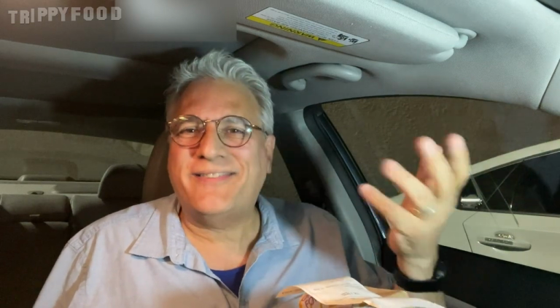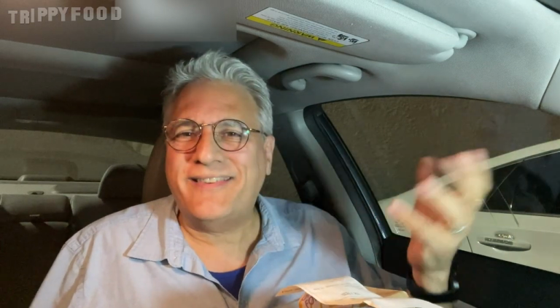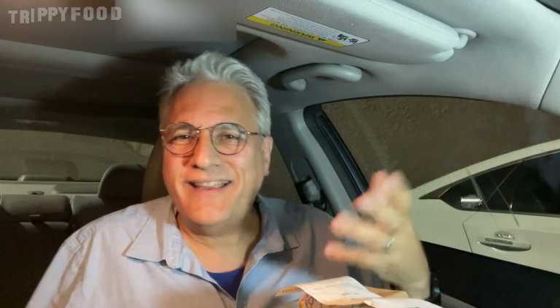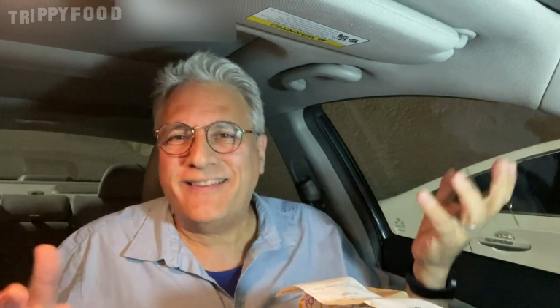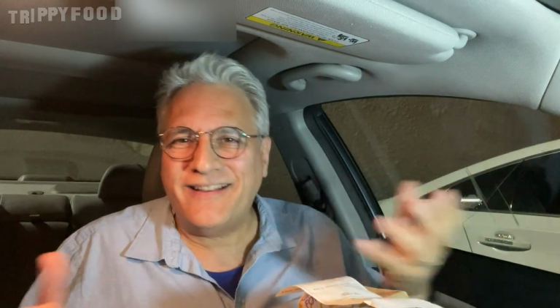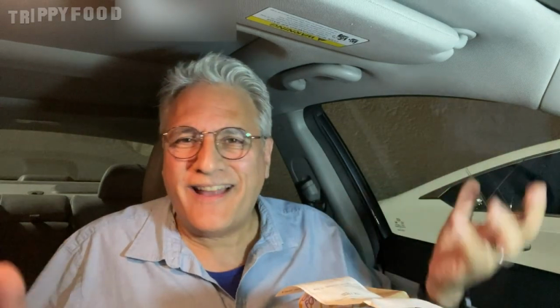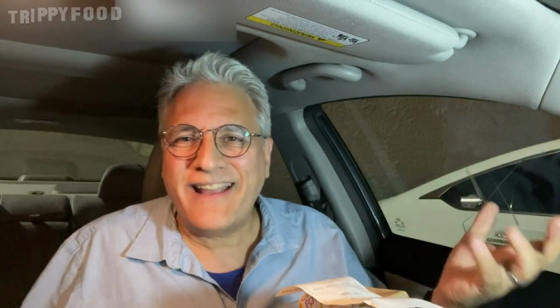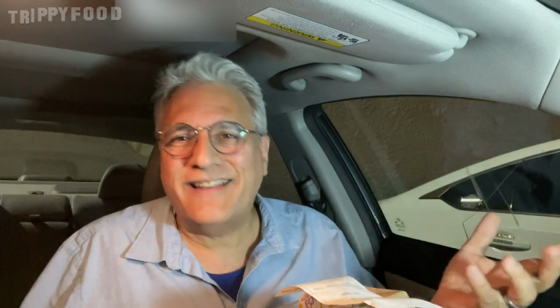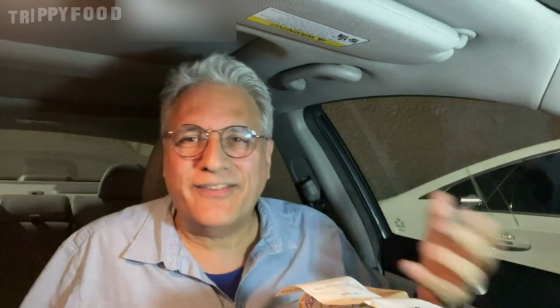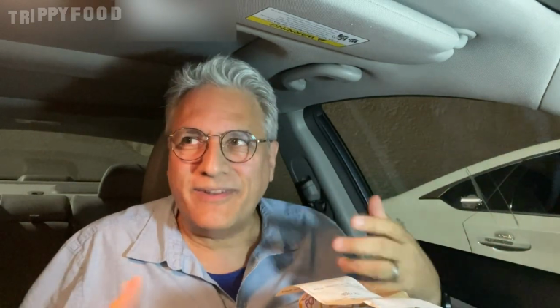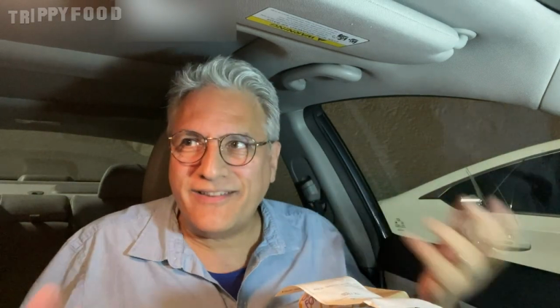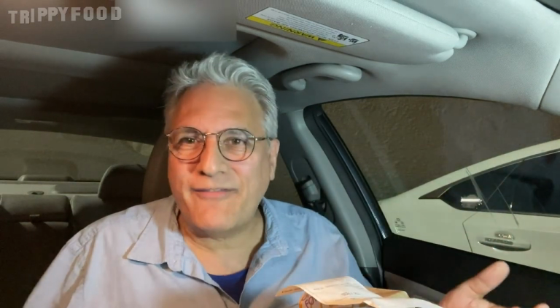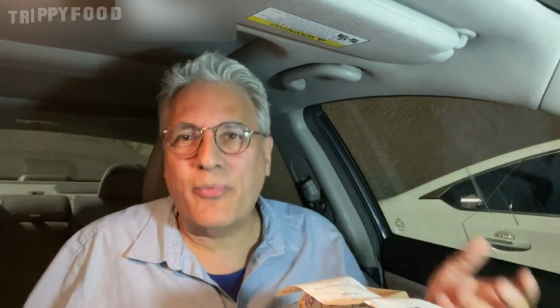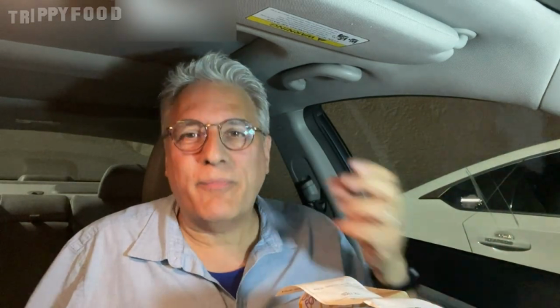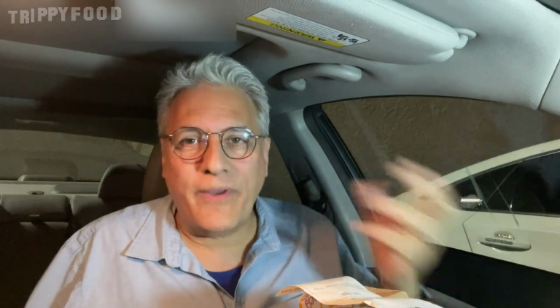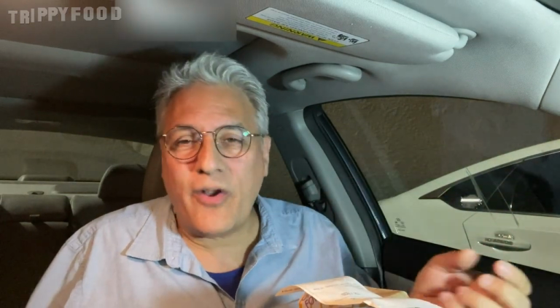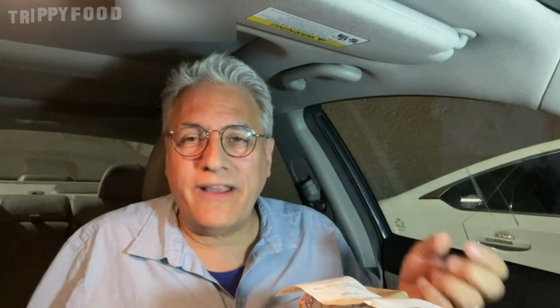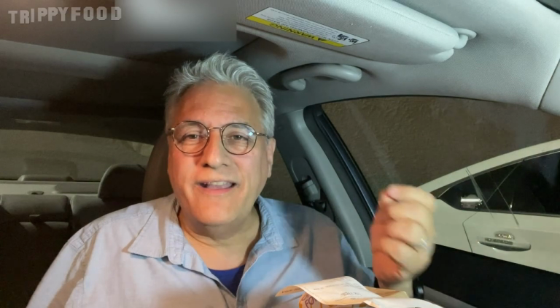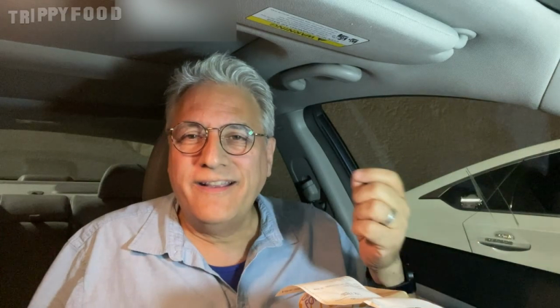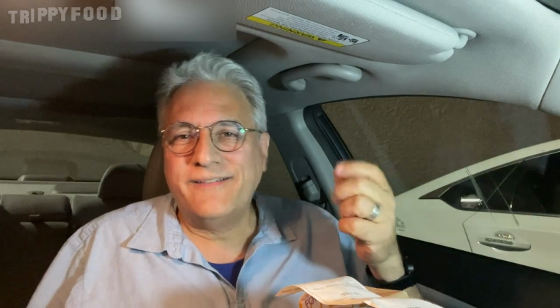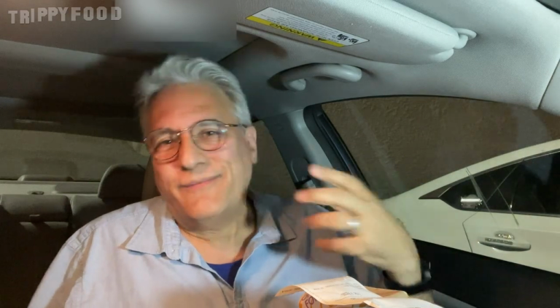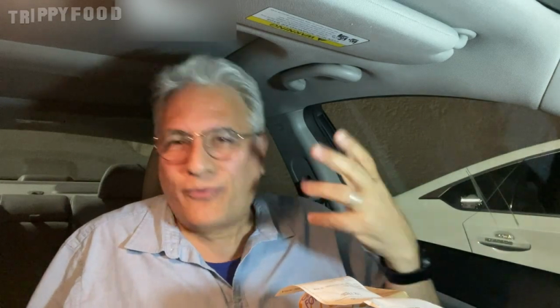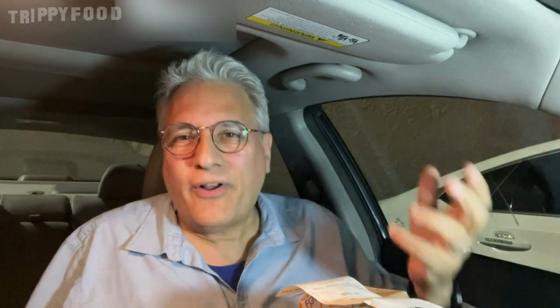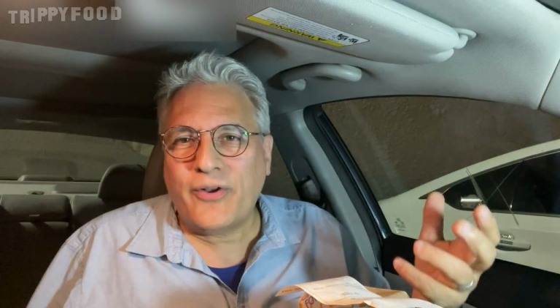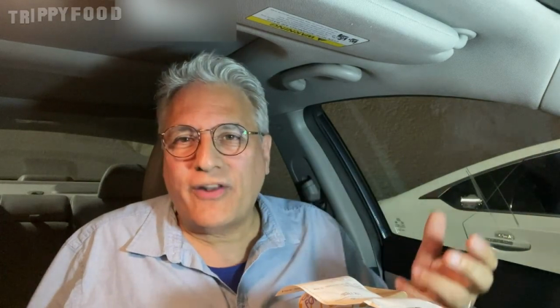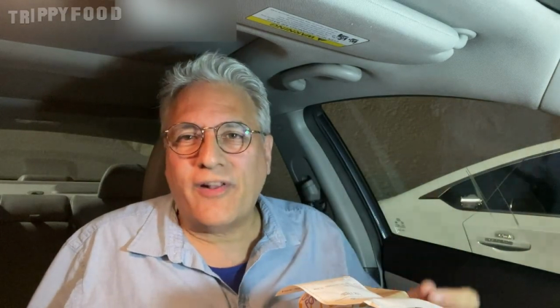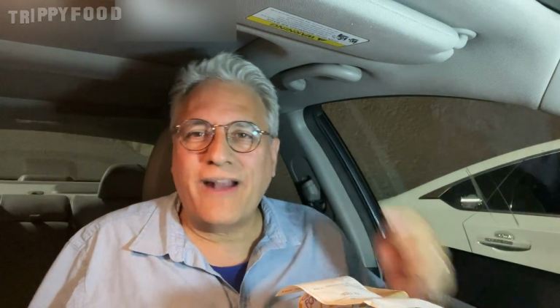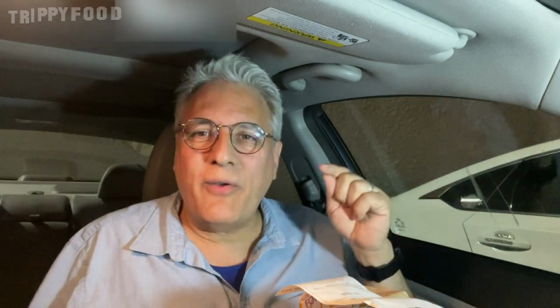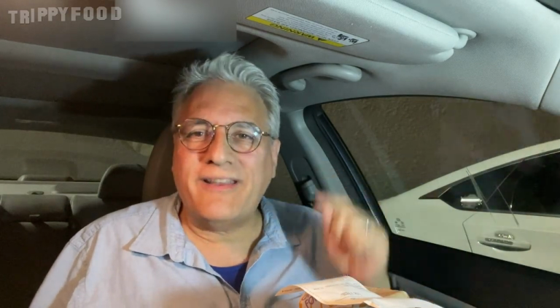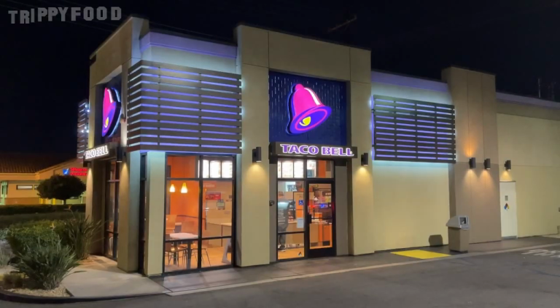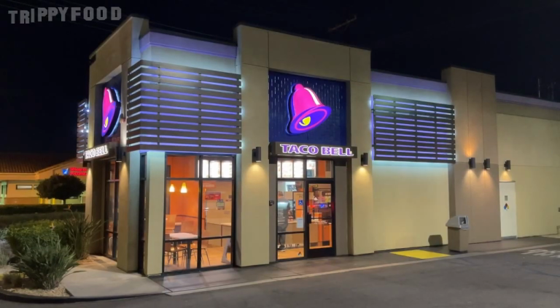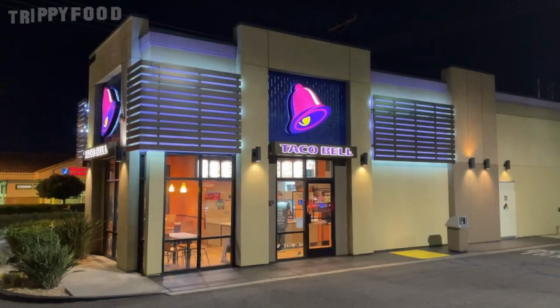It's an island, so it really doesn't have a border. But we are sort of going to Australia — we're actually going to Taco Bell.